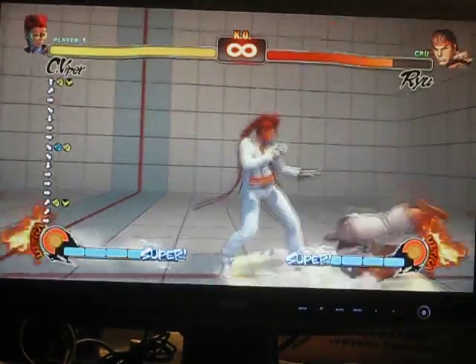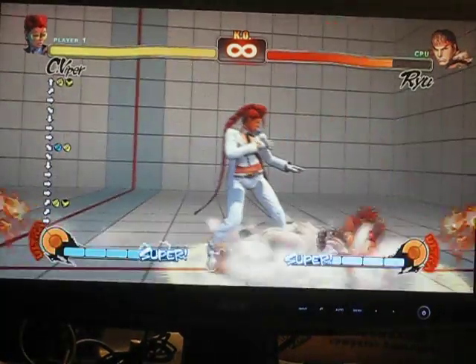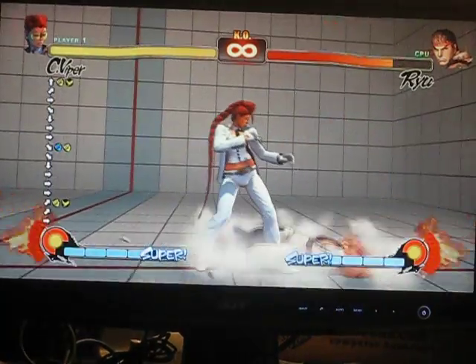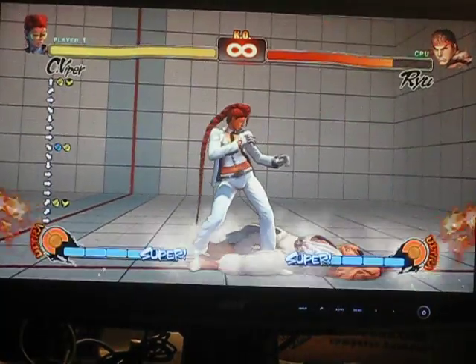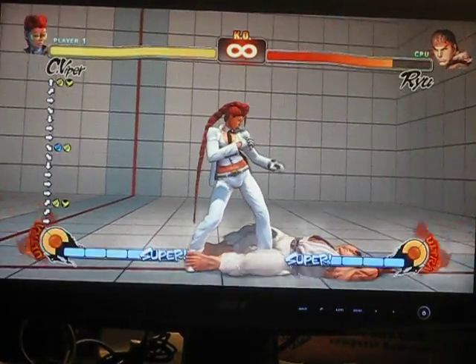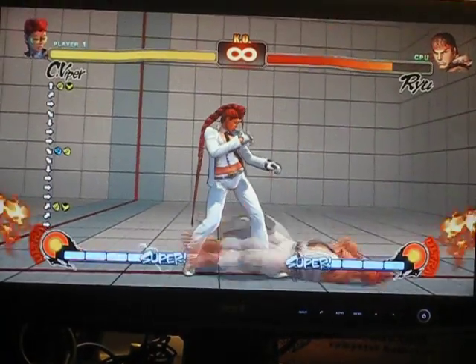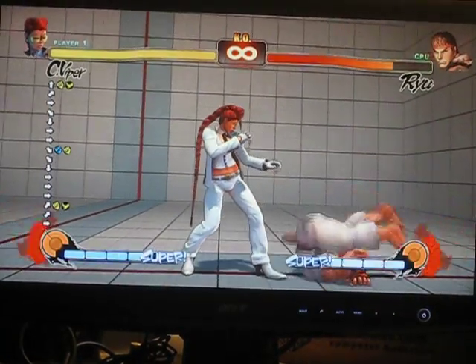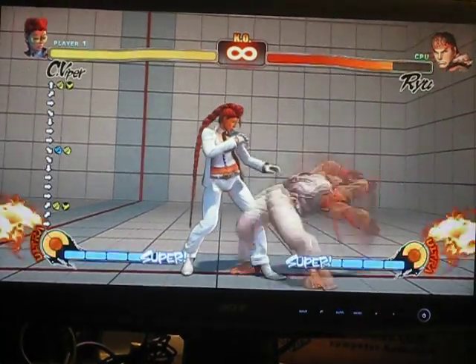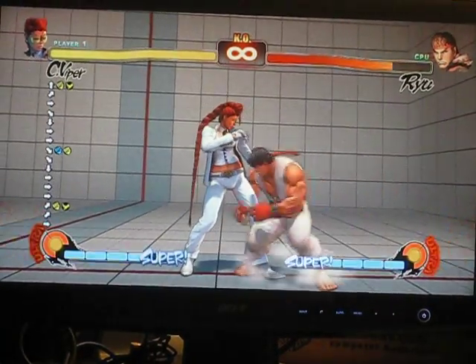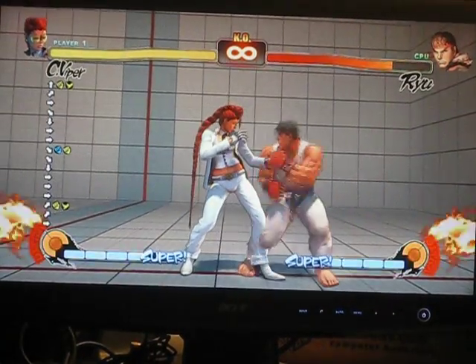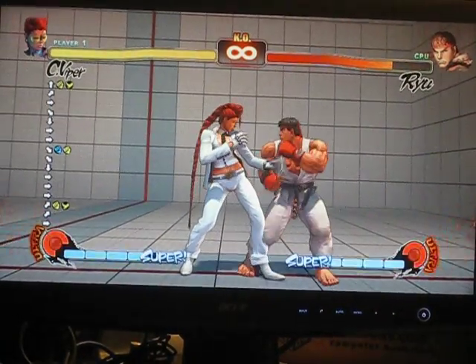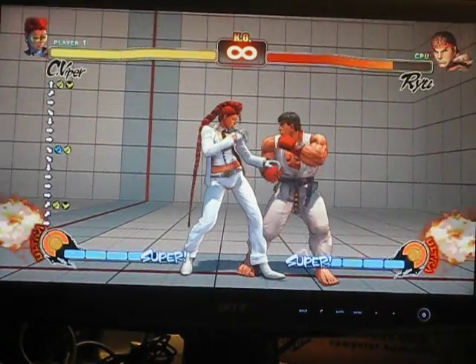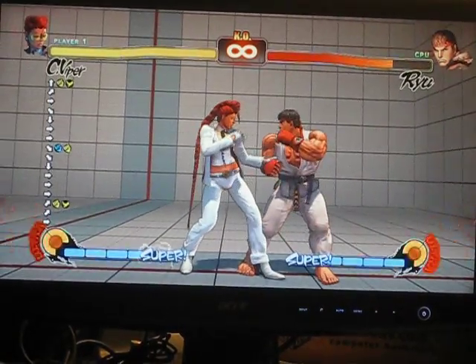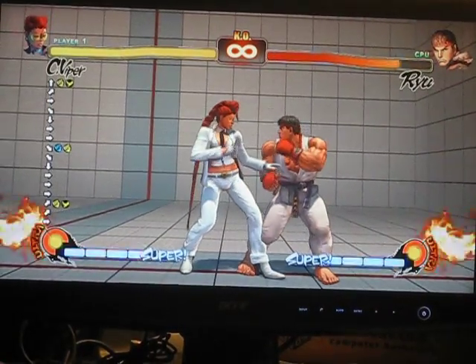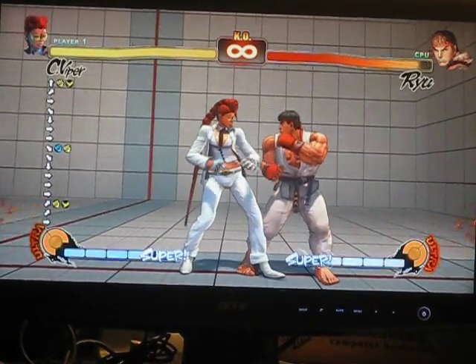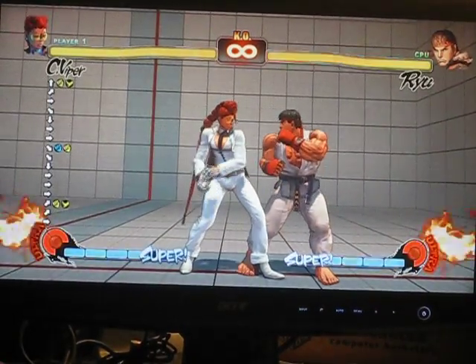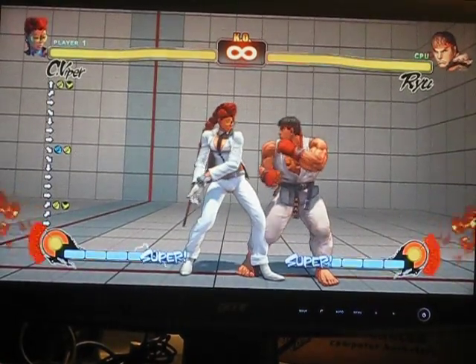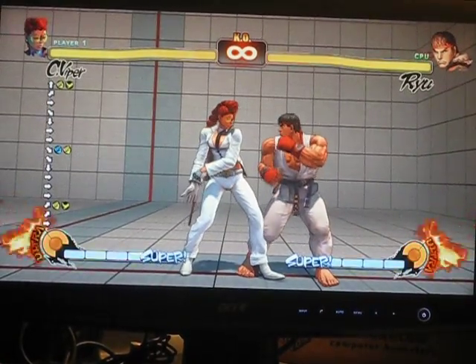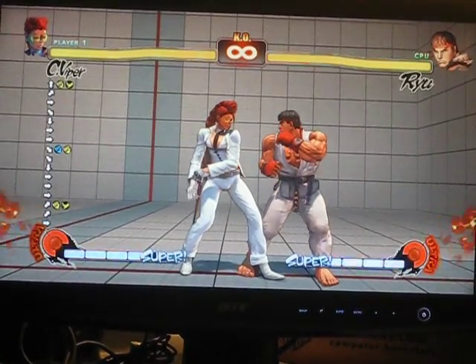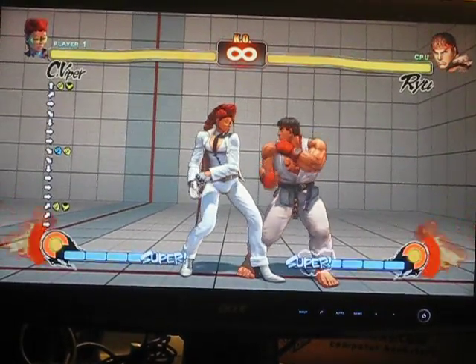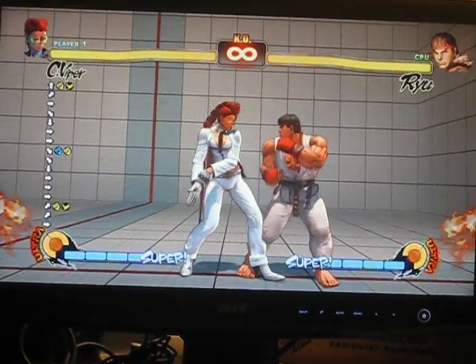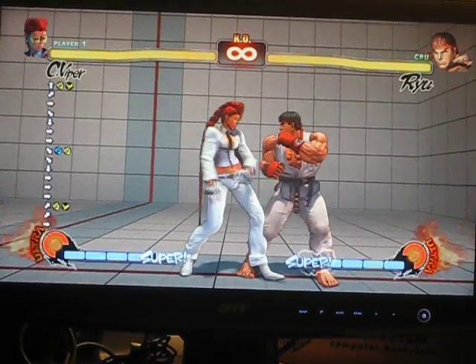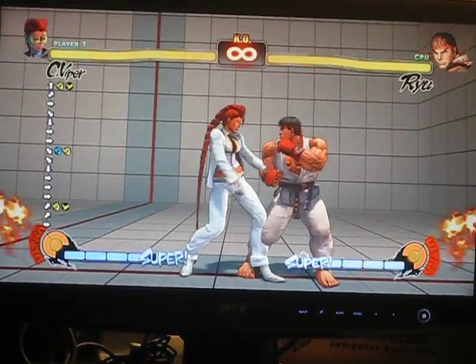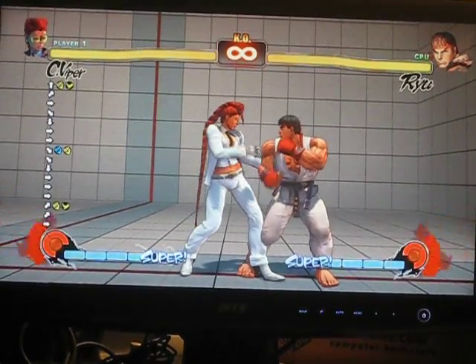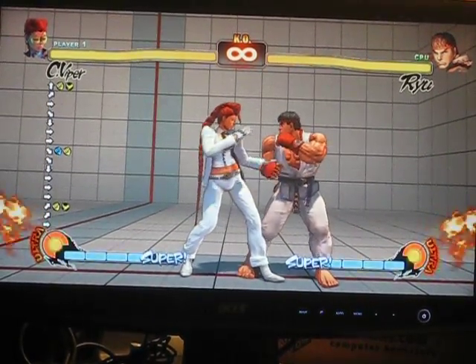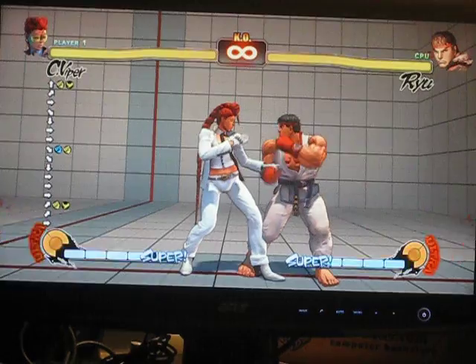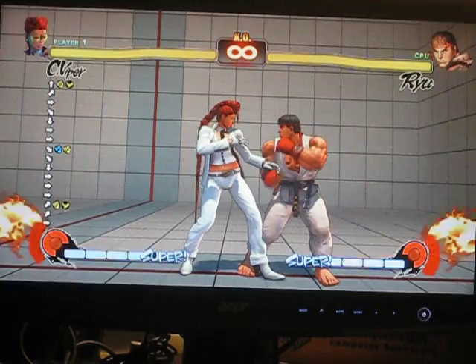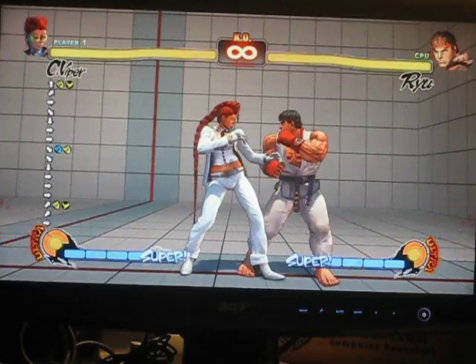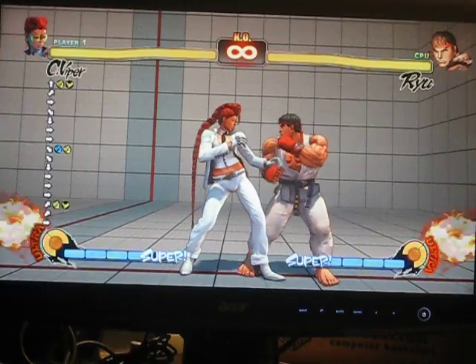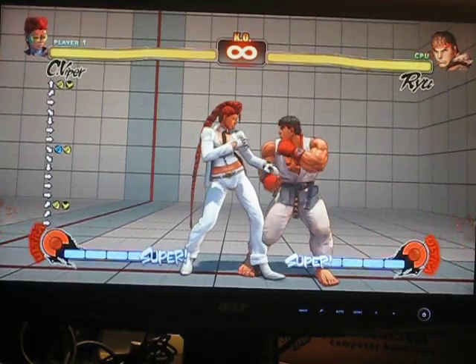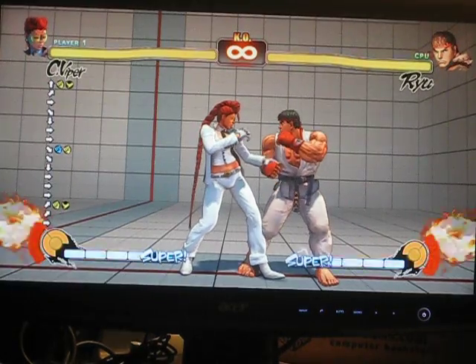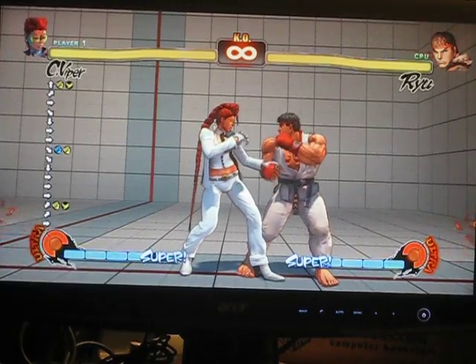There you go. As requested by Sam, let's play on.